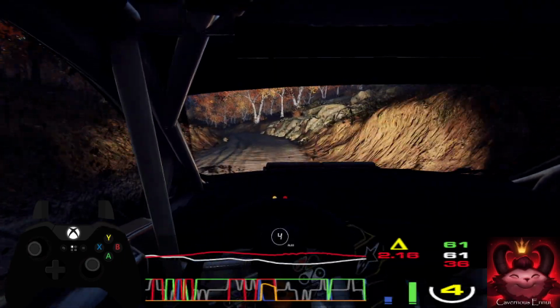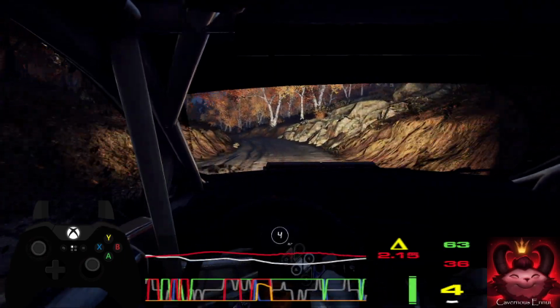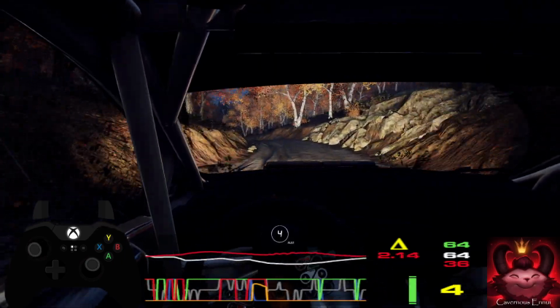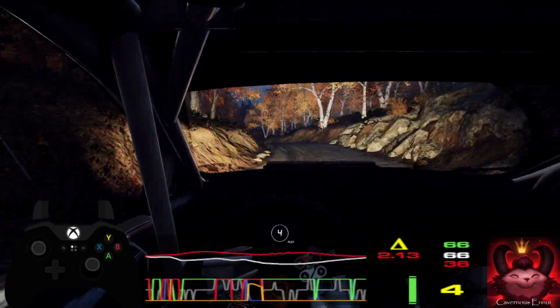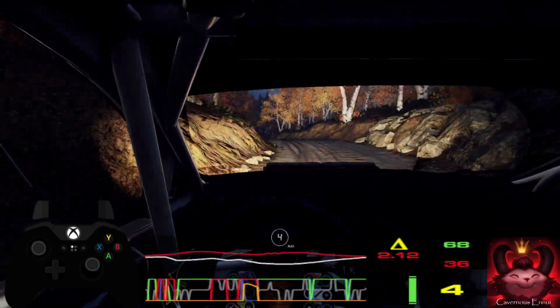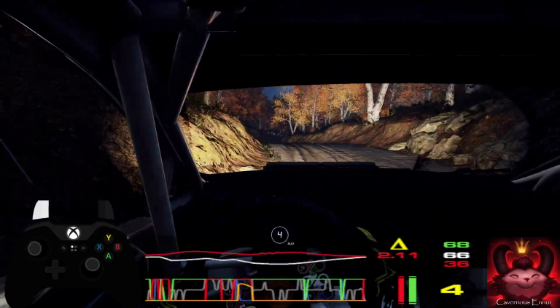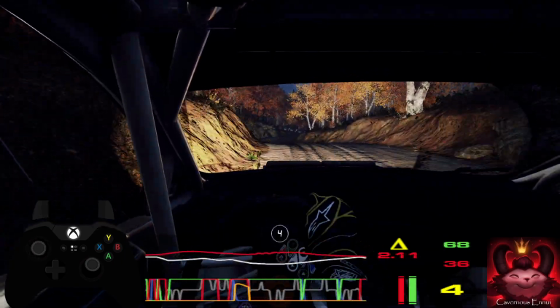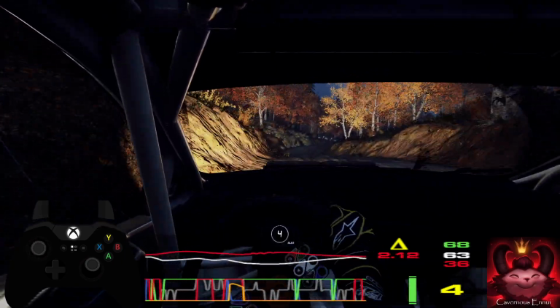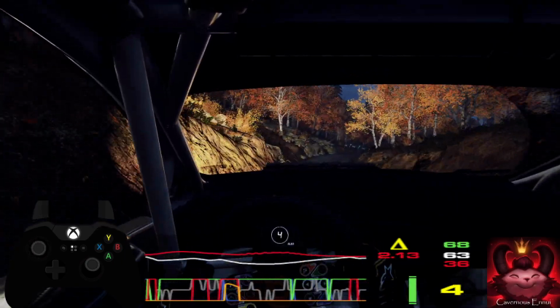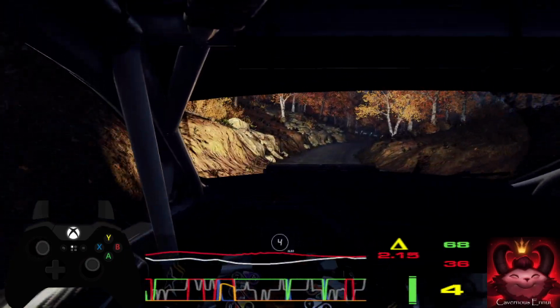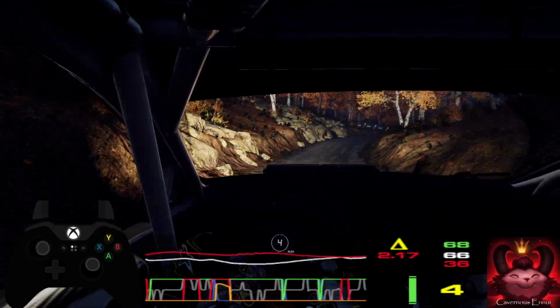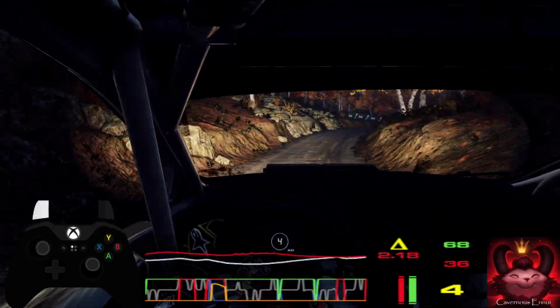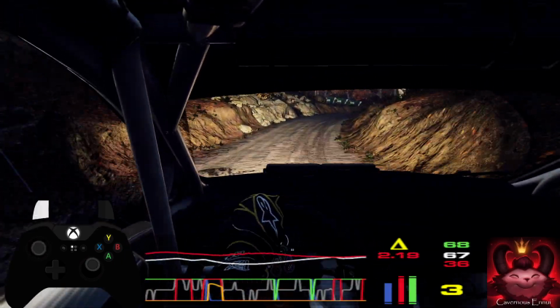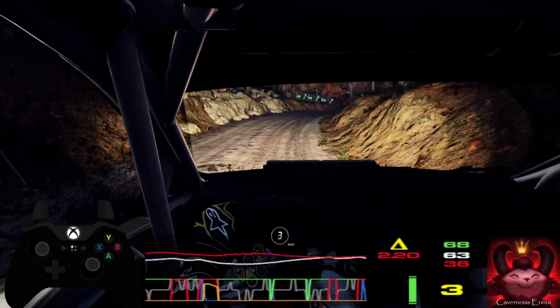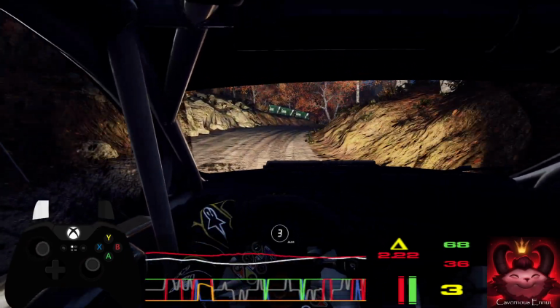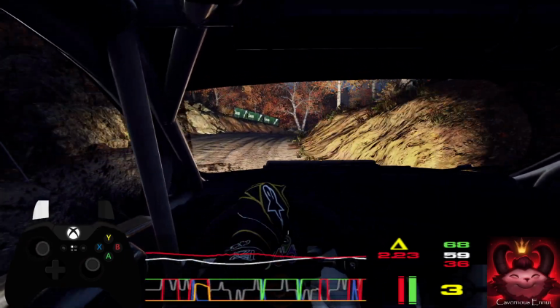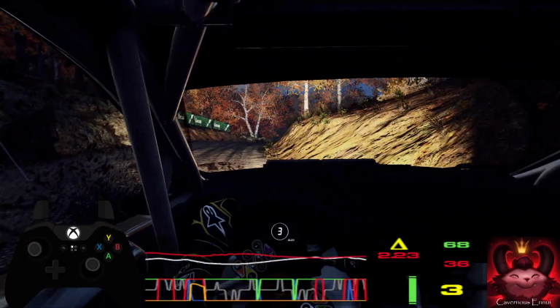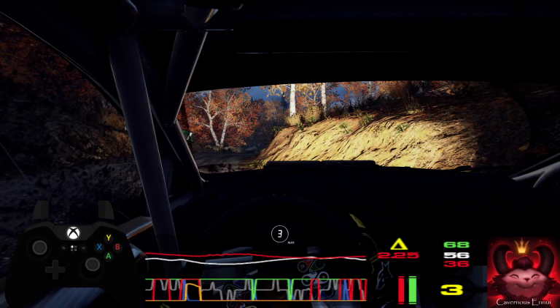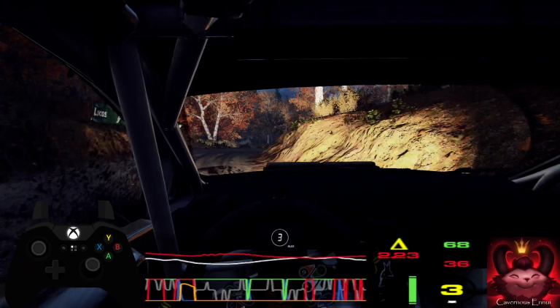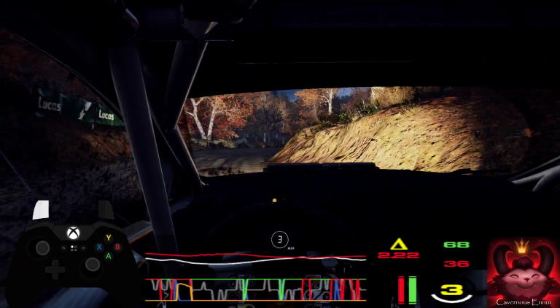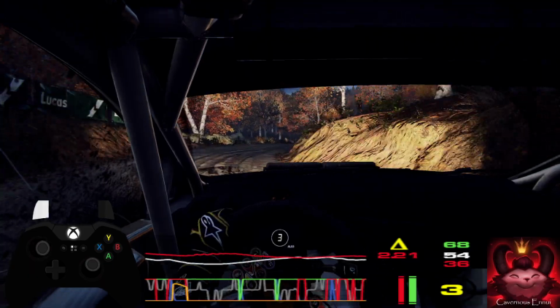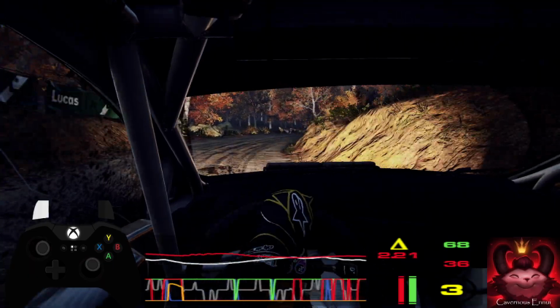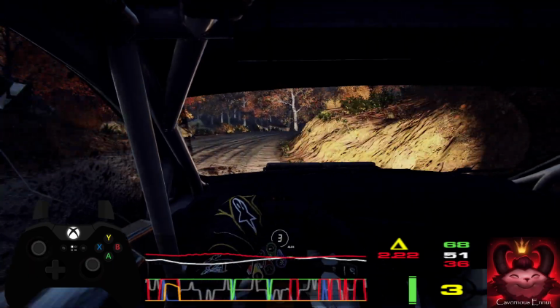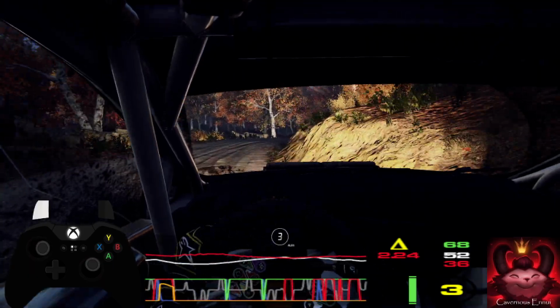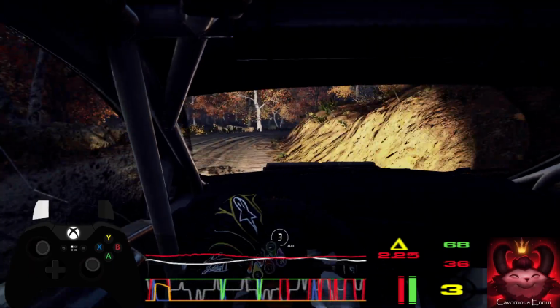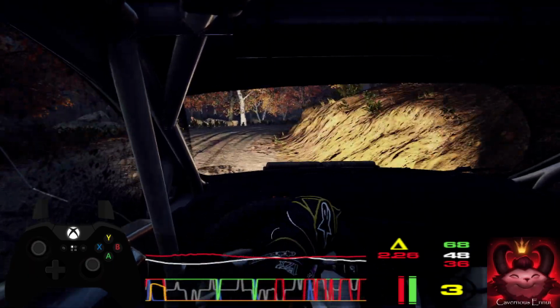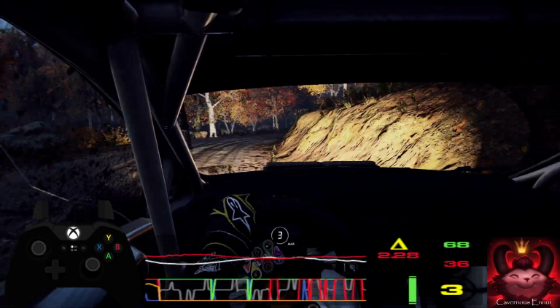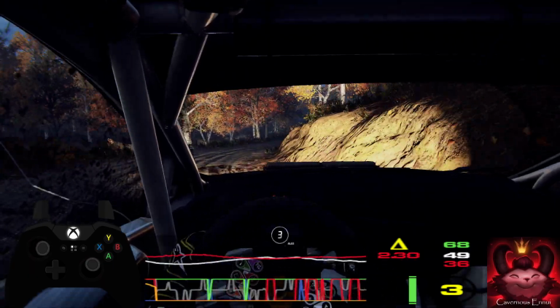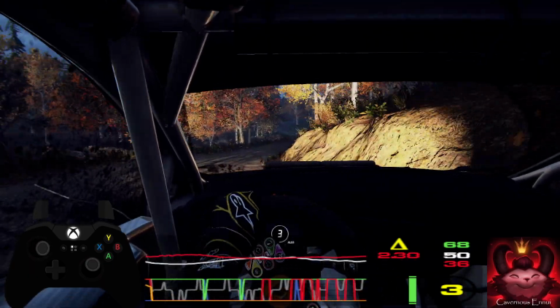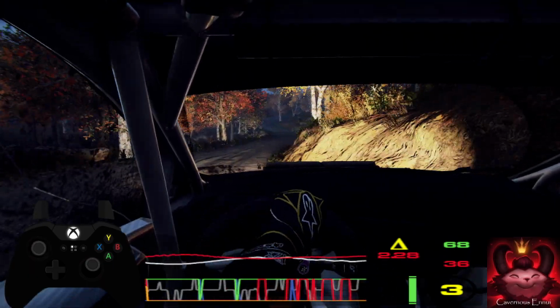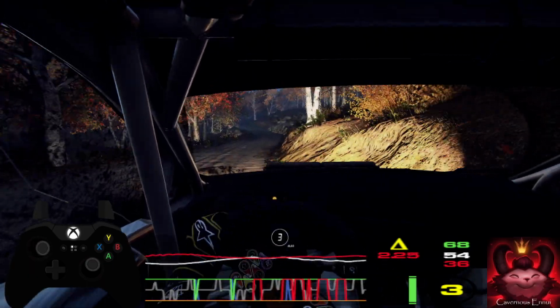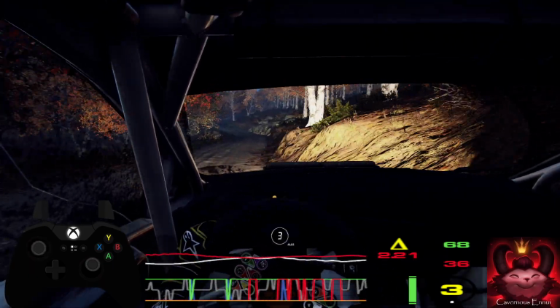Into cut, right left. Into 4 right, tightens of a crest, jump.